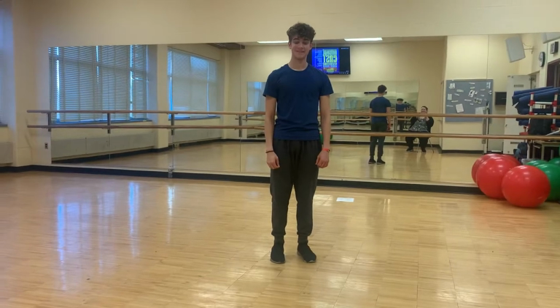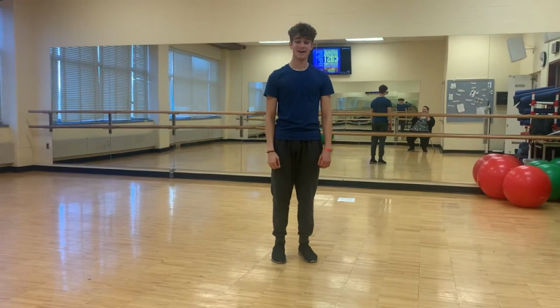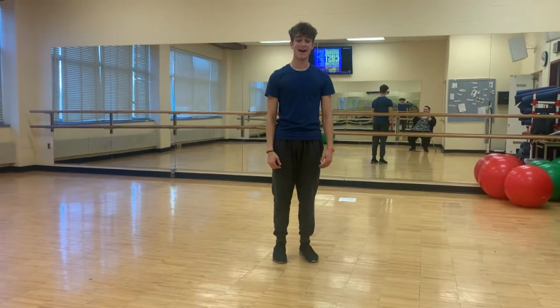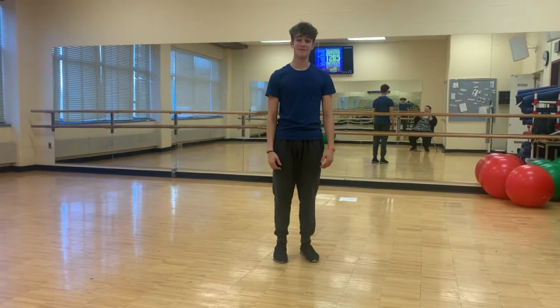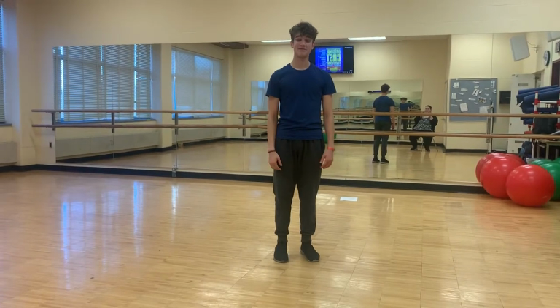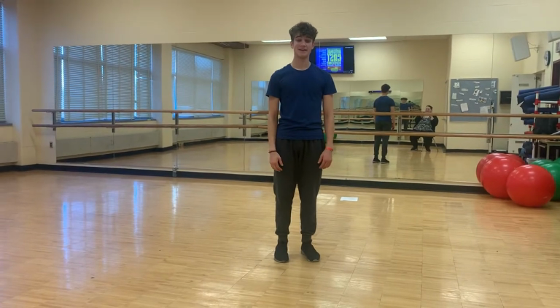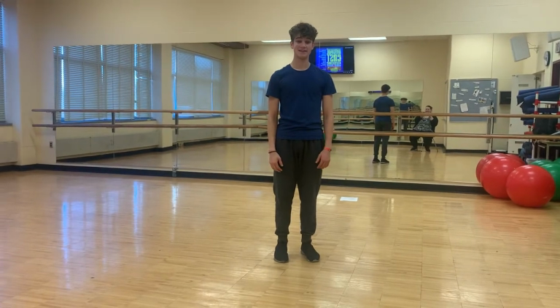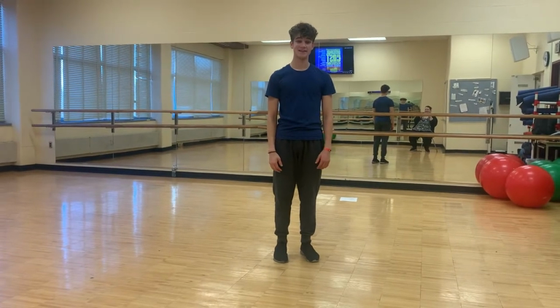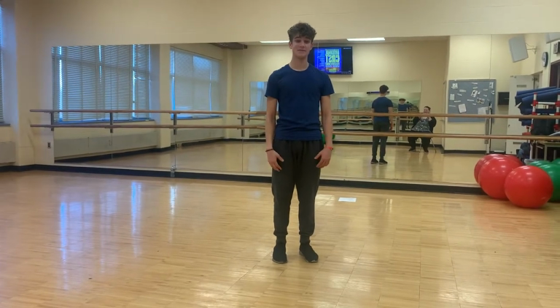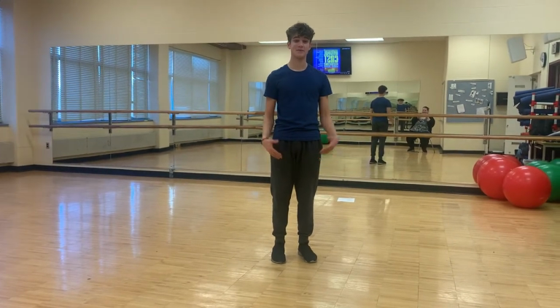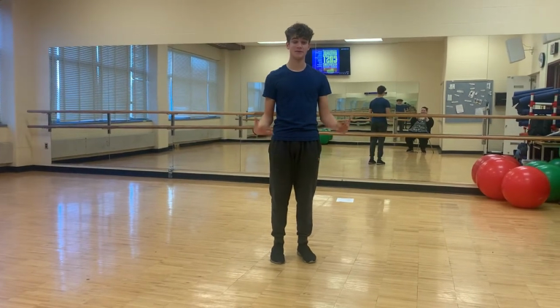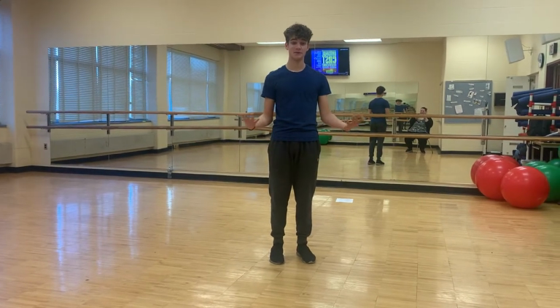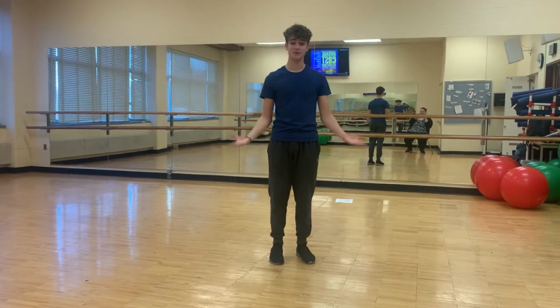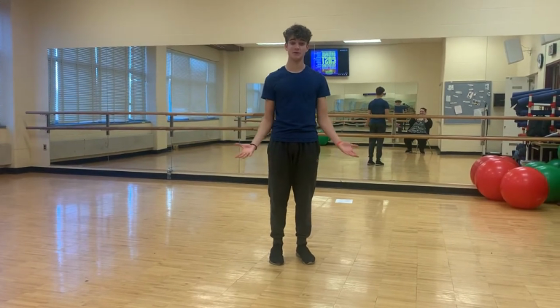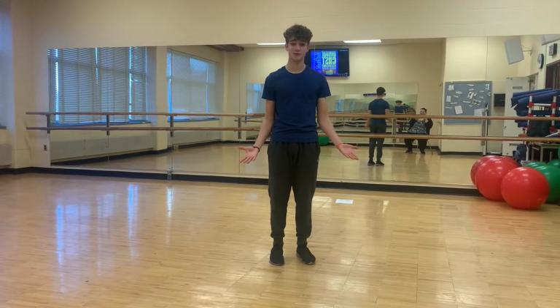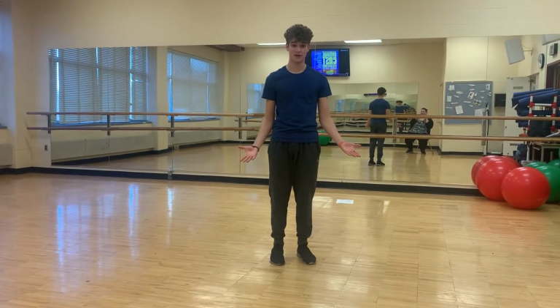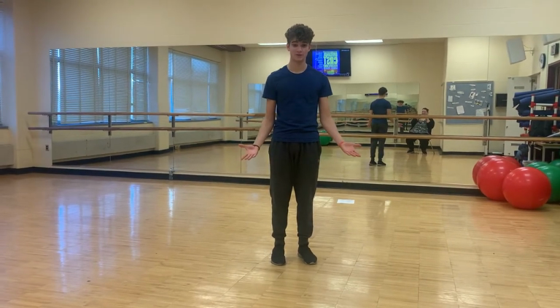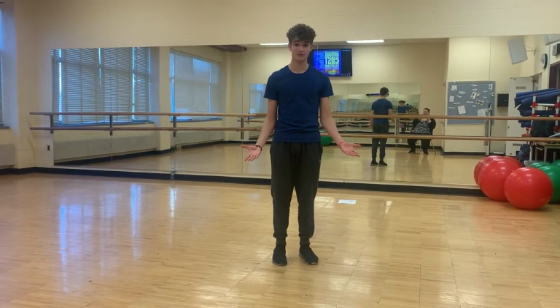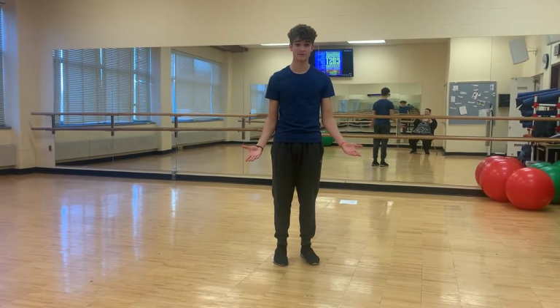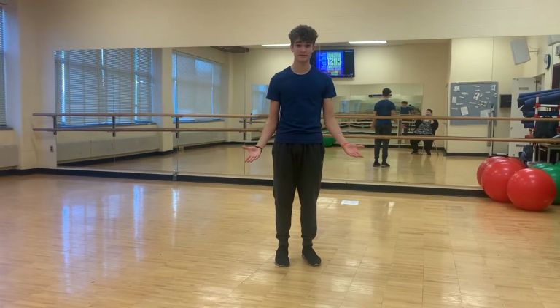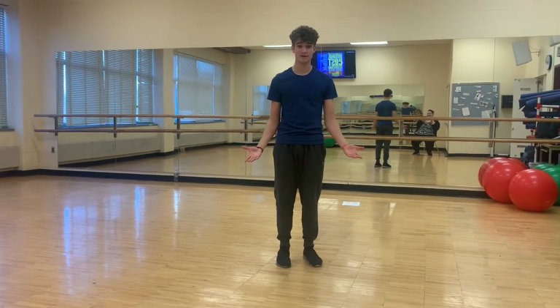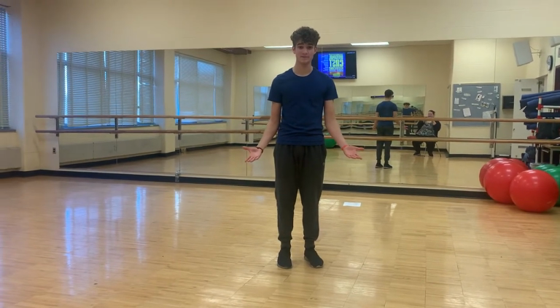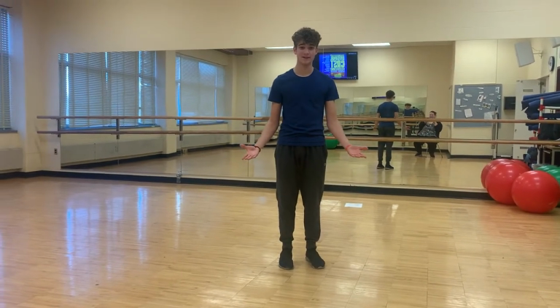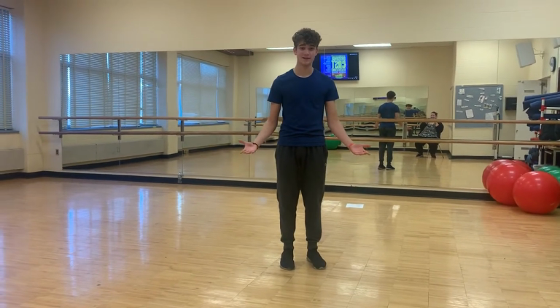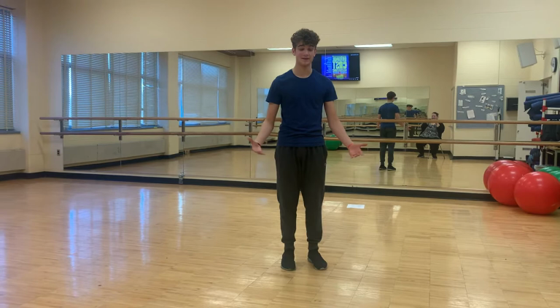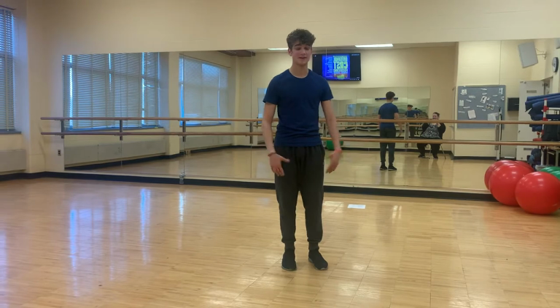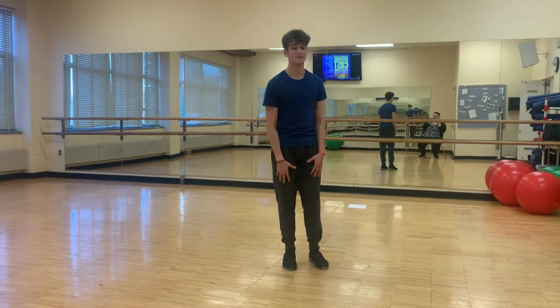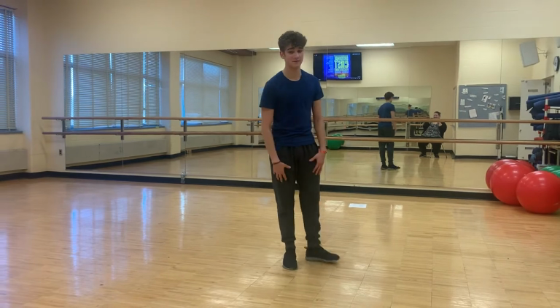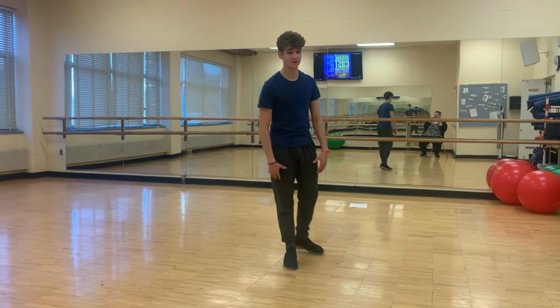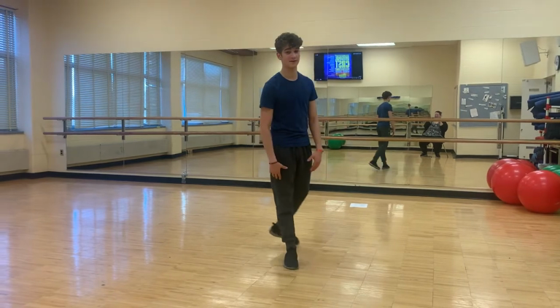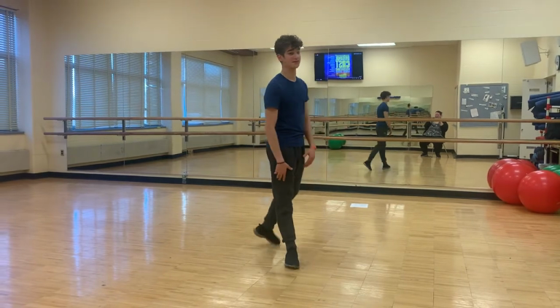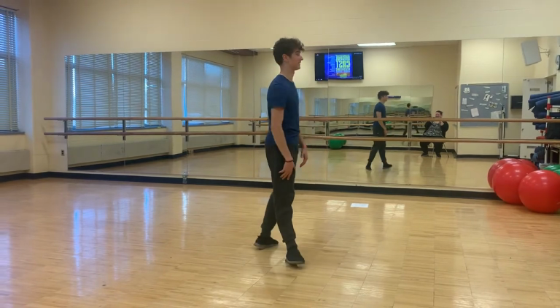Hi, I'm Mr. Nathan, and I'm going to be your student choreographer for Spongebob, and I'm going to guide you through your audition dance.